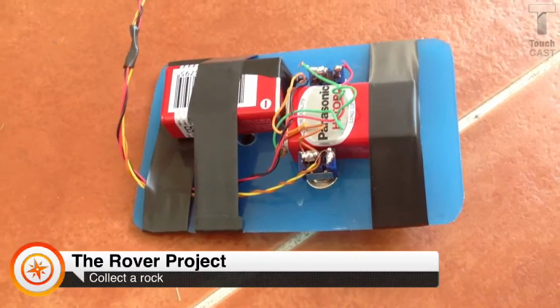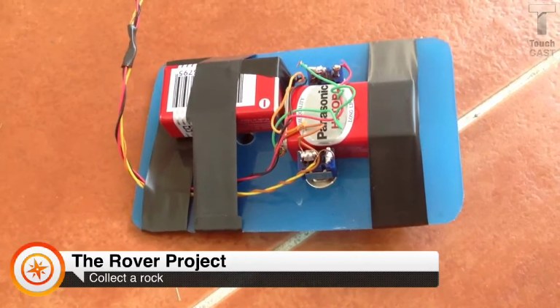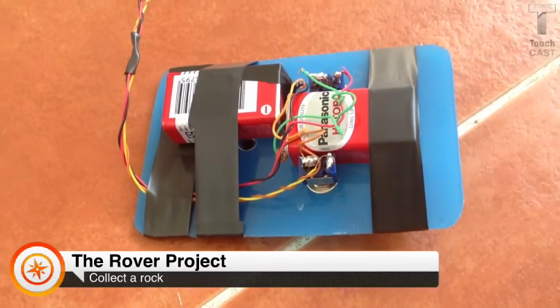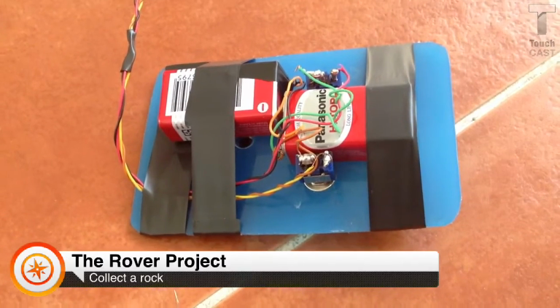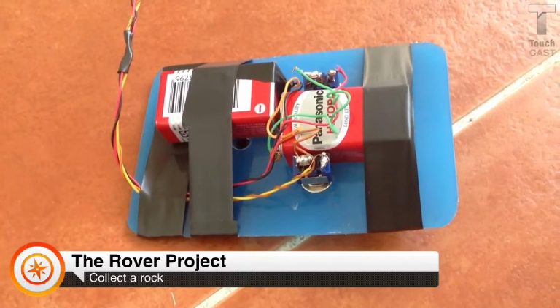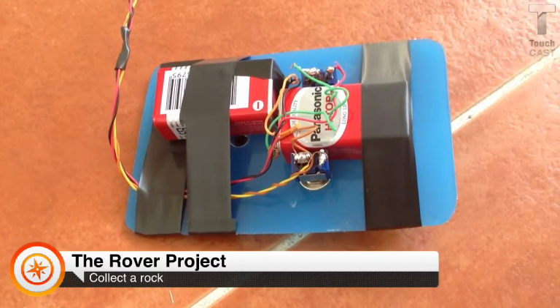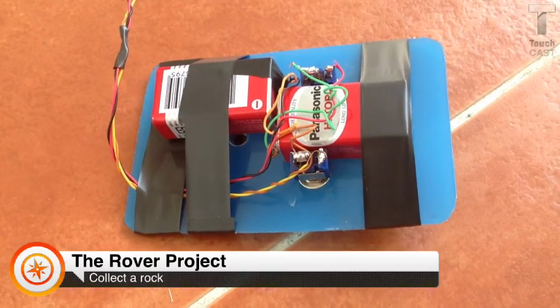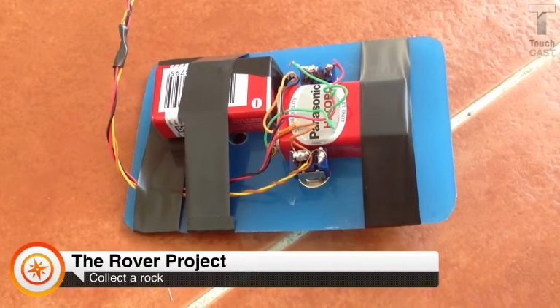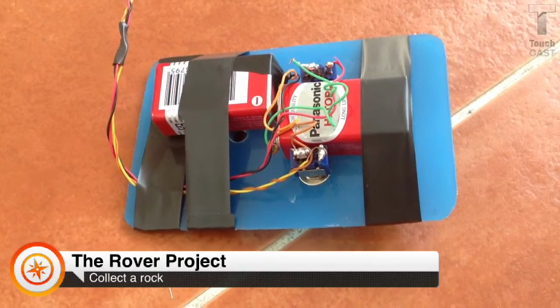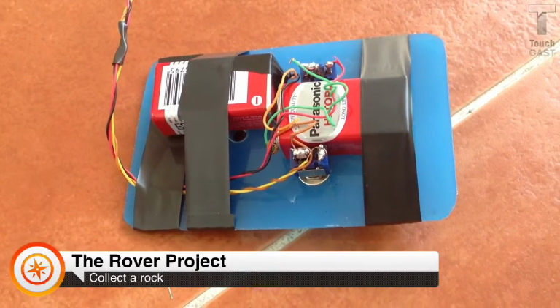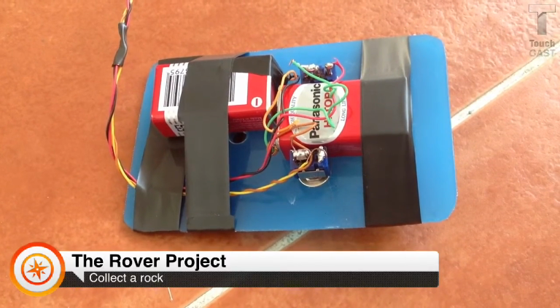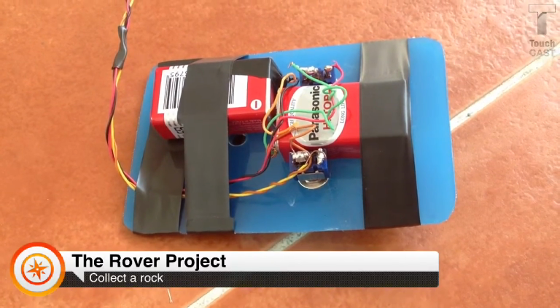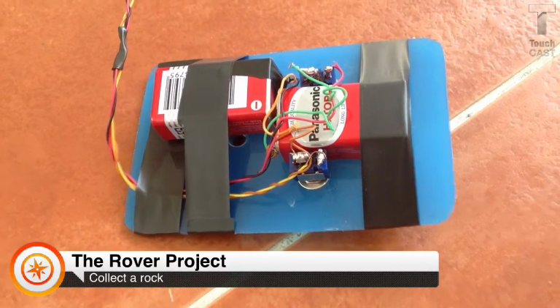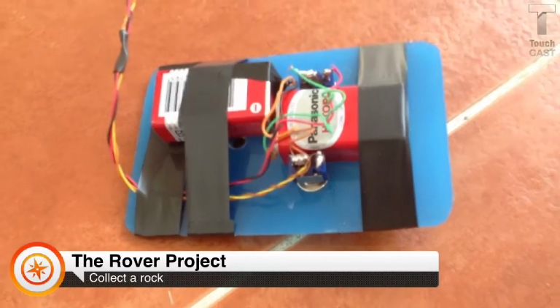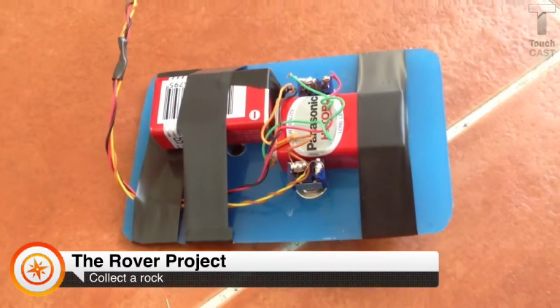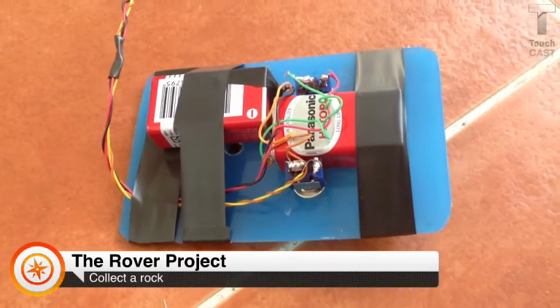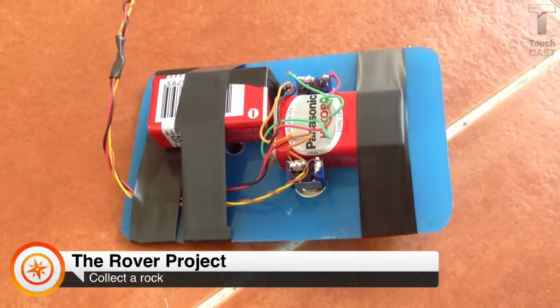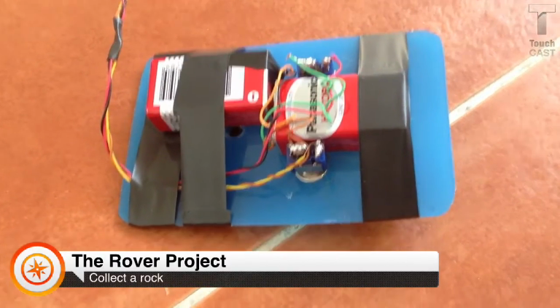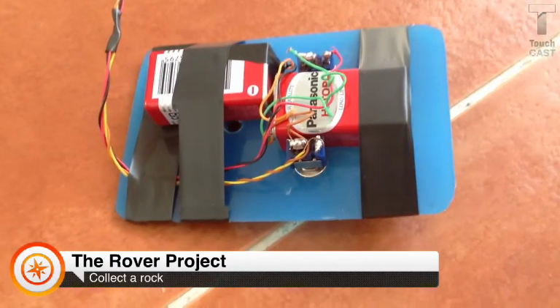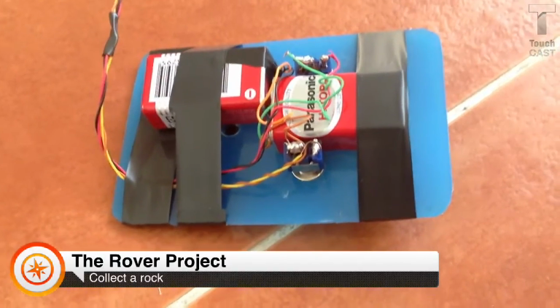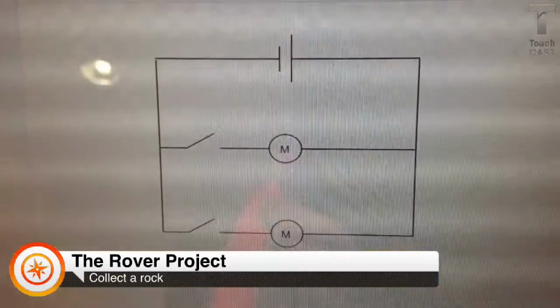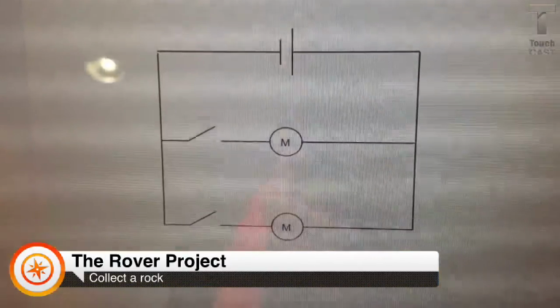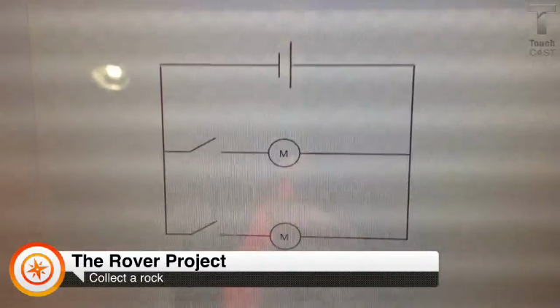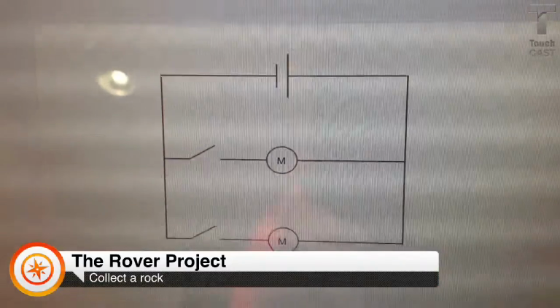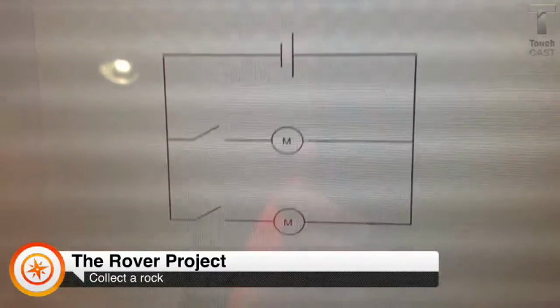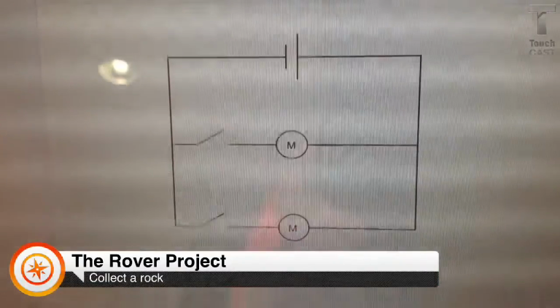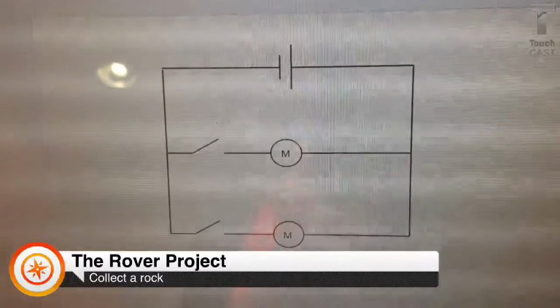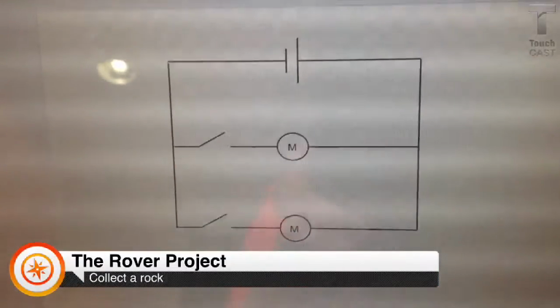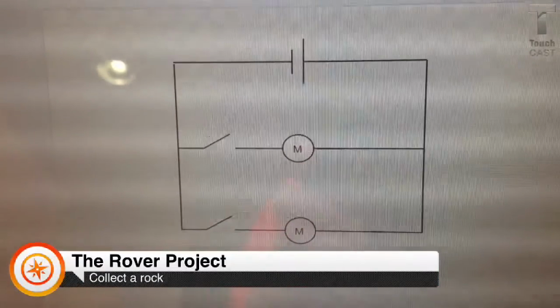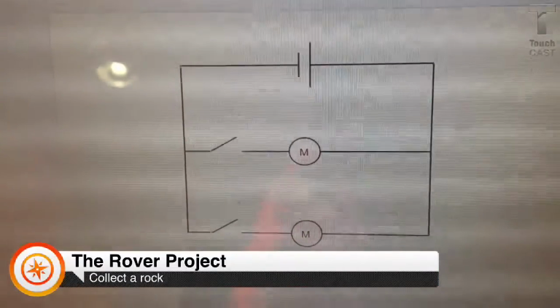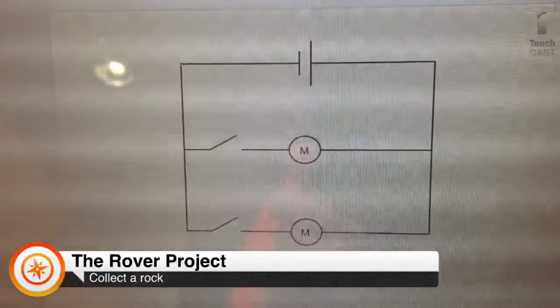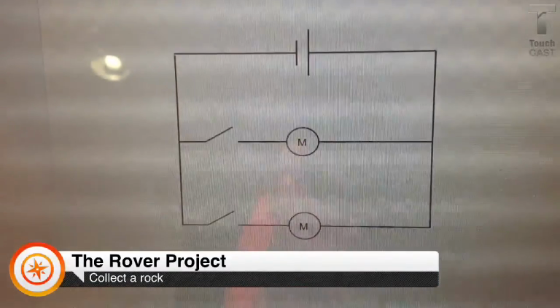Another problem we had was connecting the circuit and making the motor run smoothly. This is the plan of our parallel circuit.